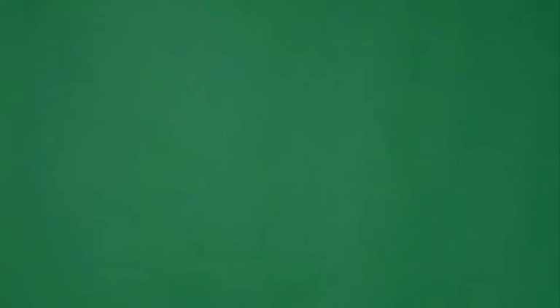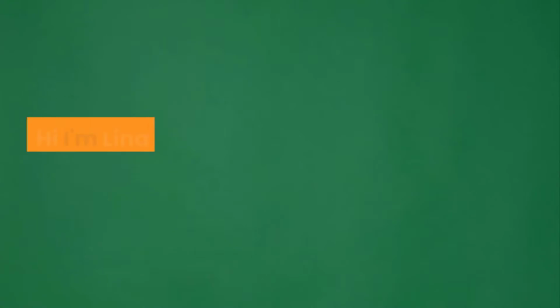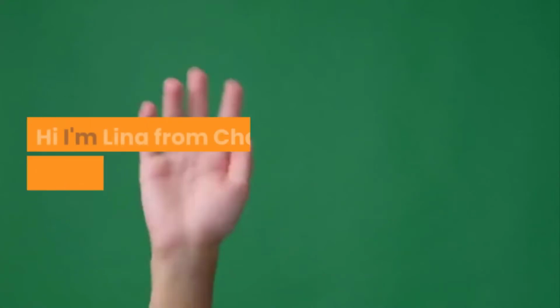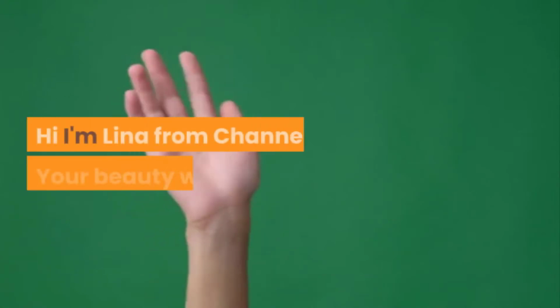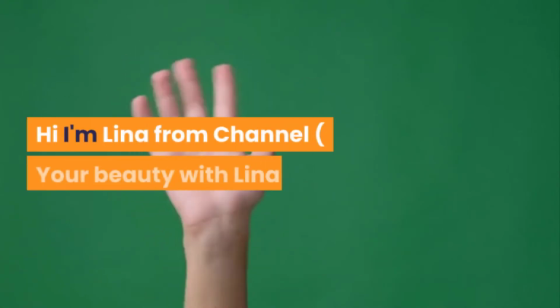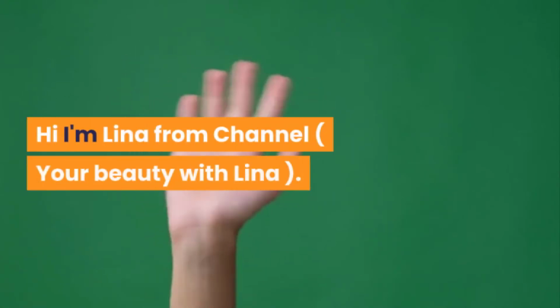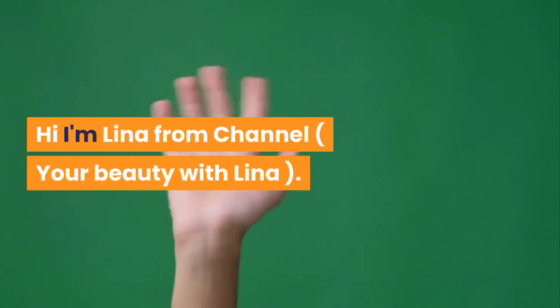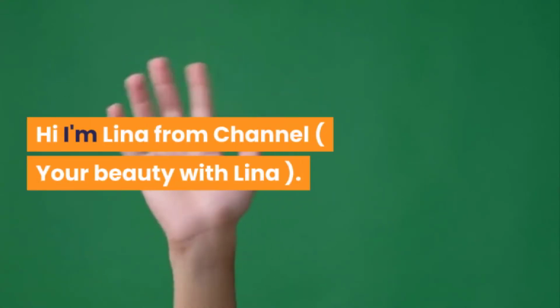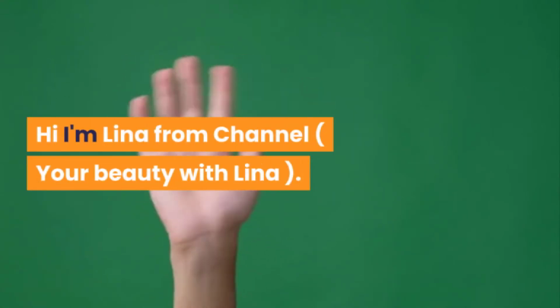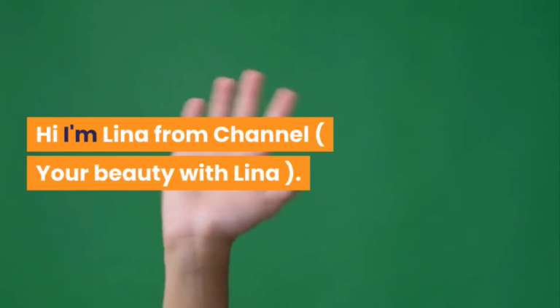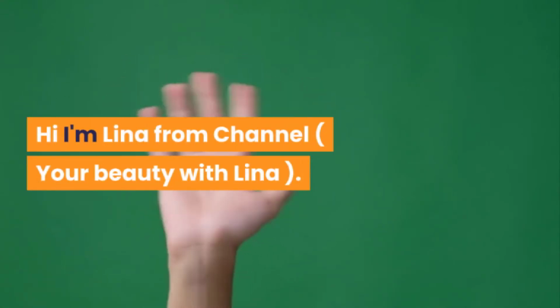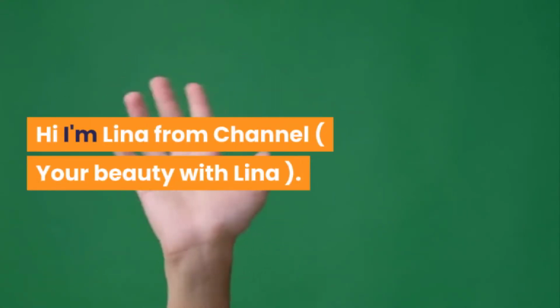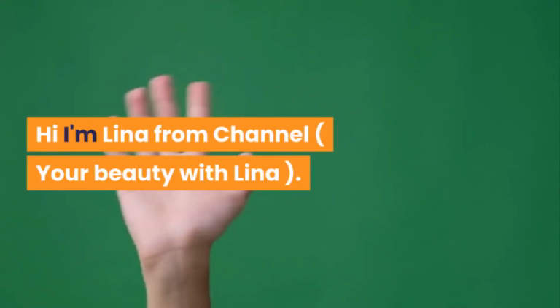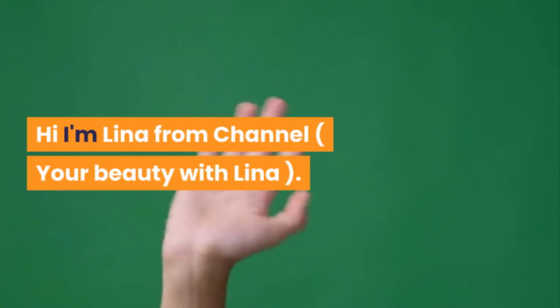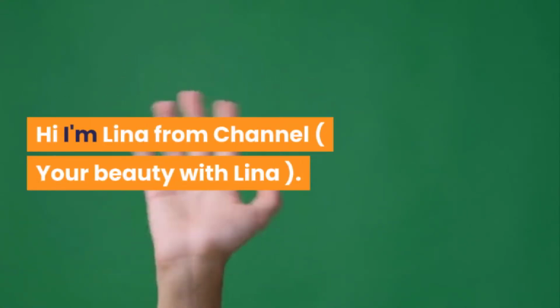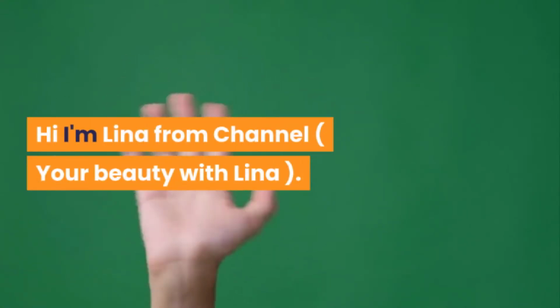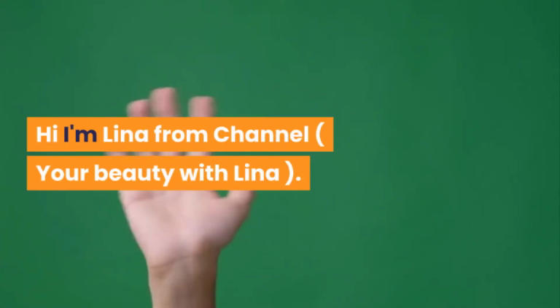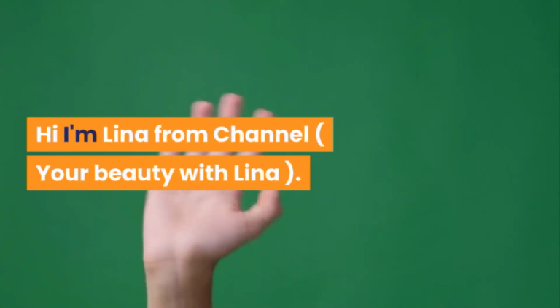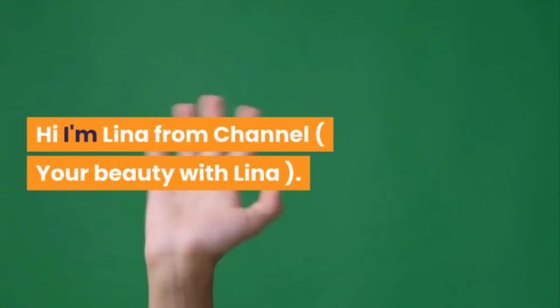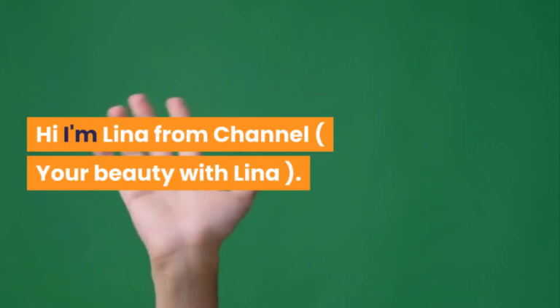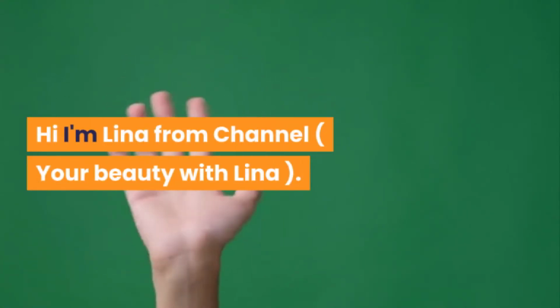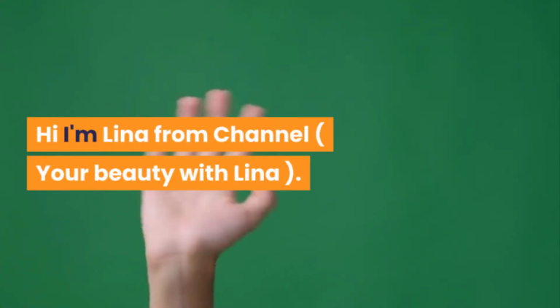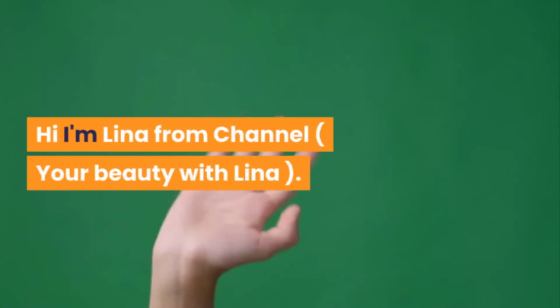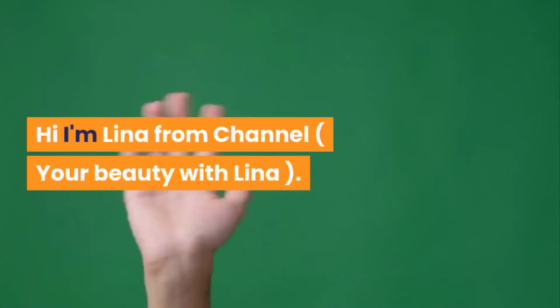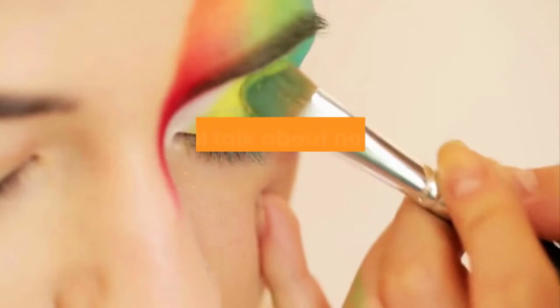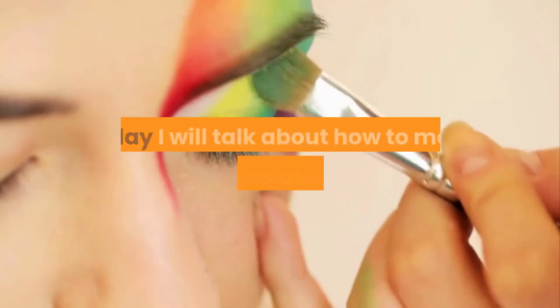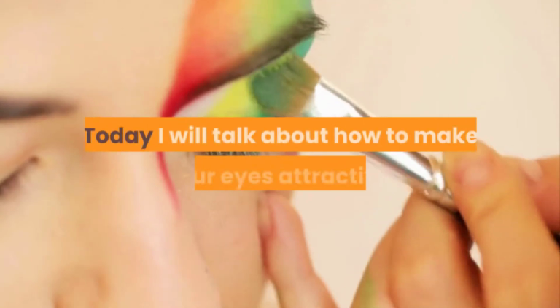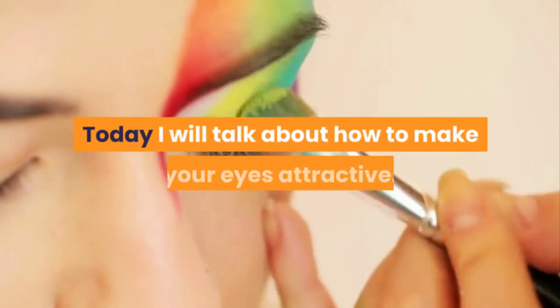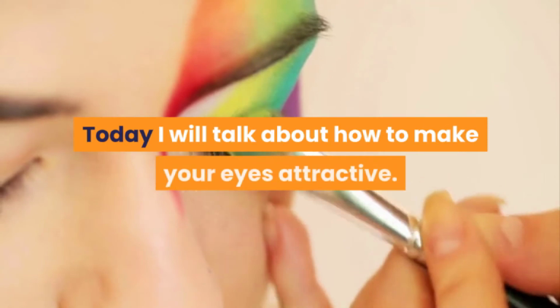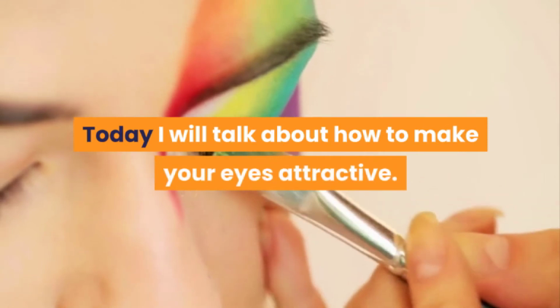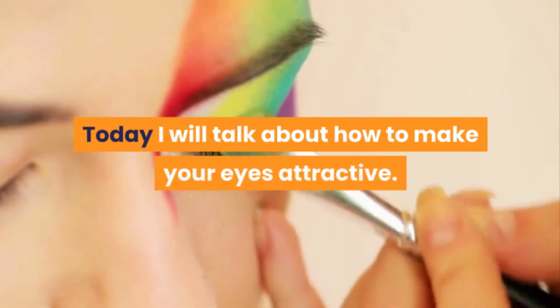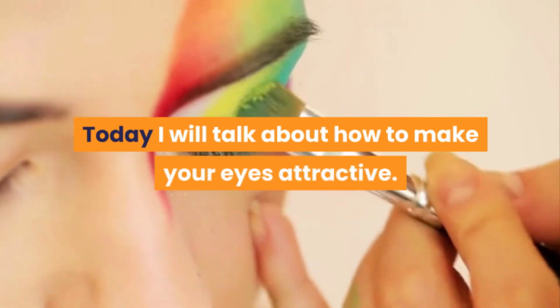Hi, I'm Lena from channel Your Beauty with Lena. Today I will talk about how to make your eyes attractive.